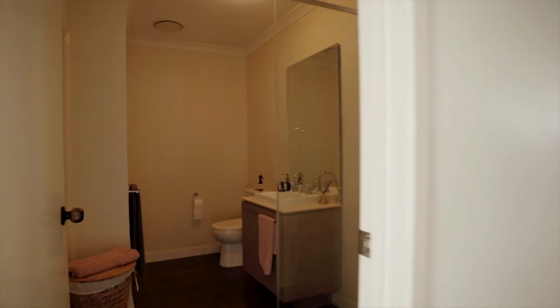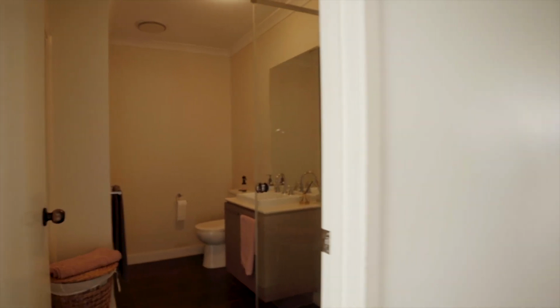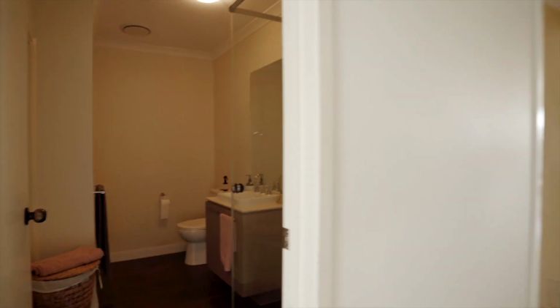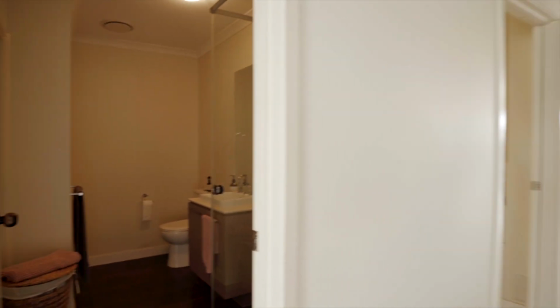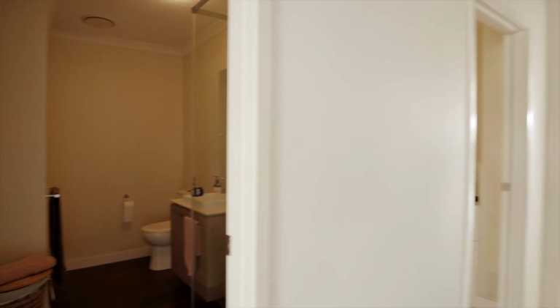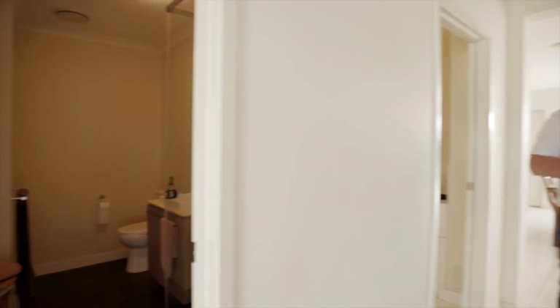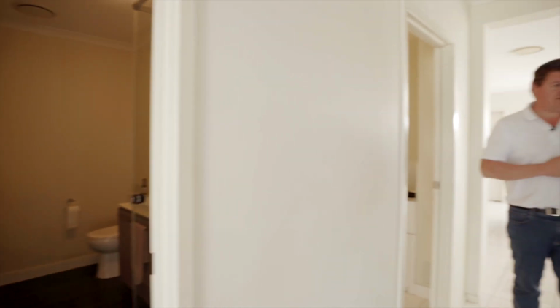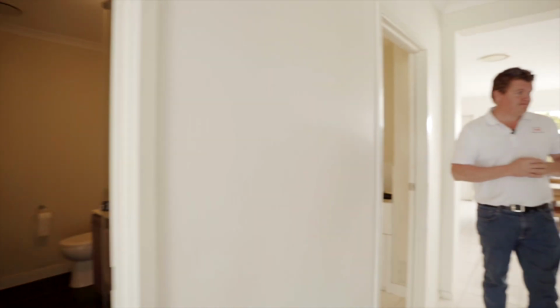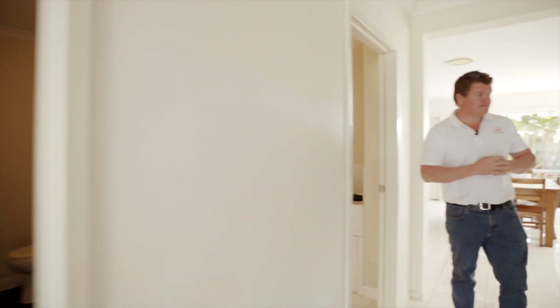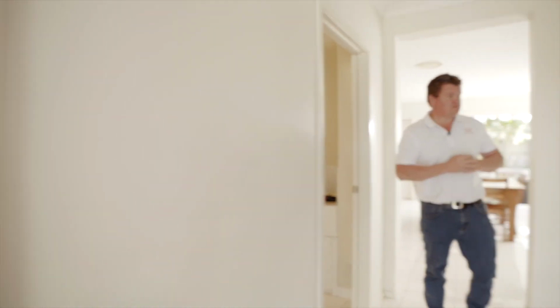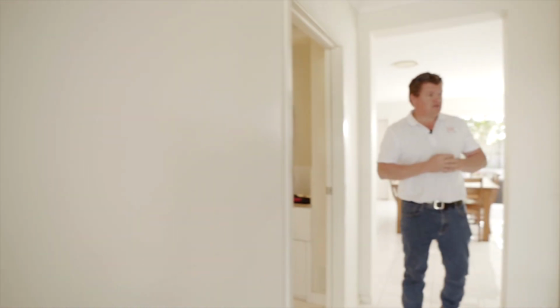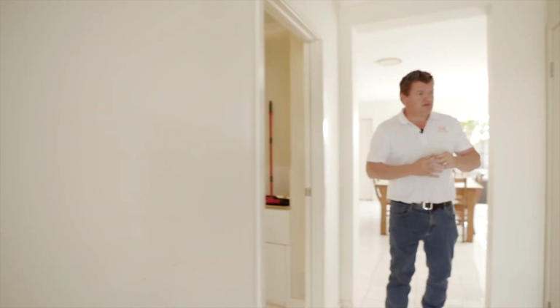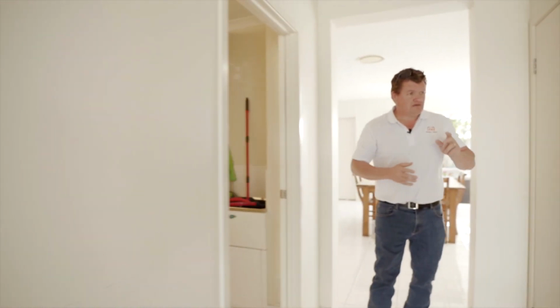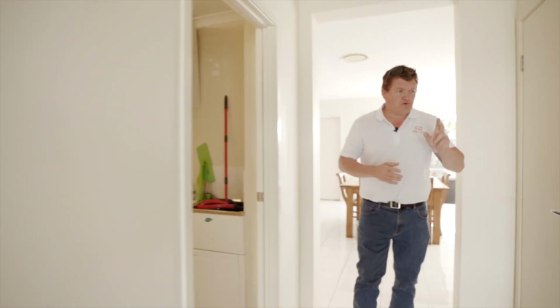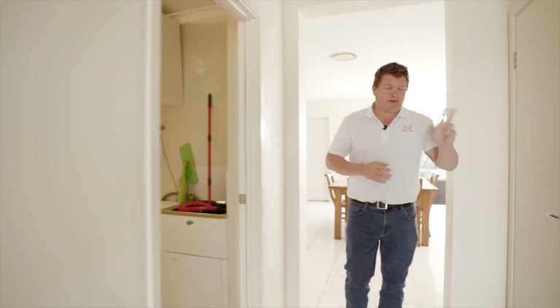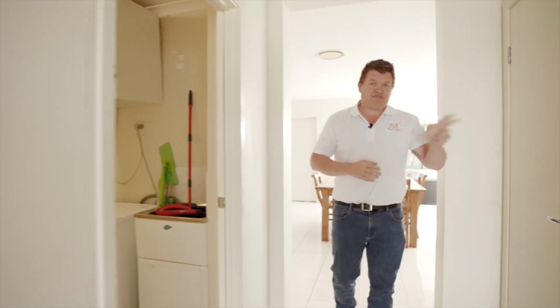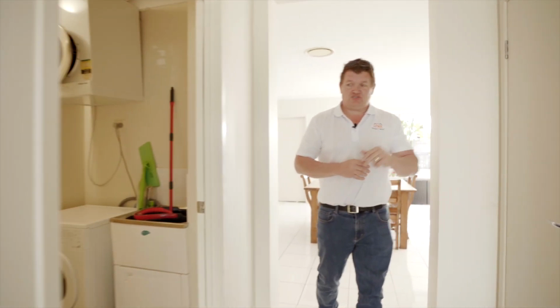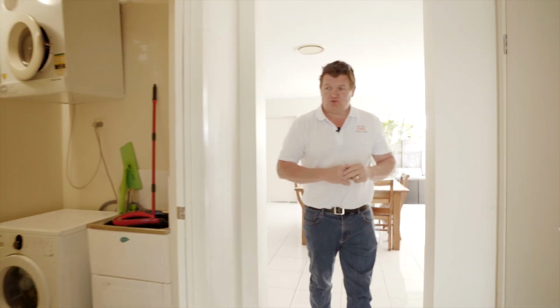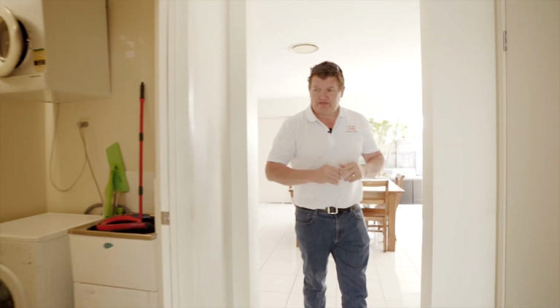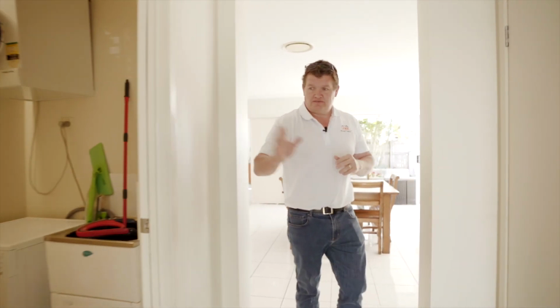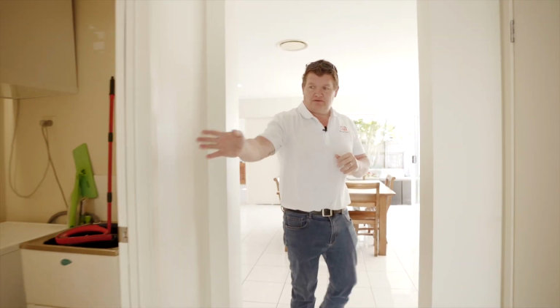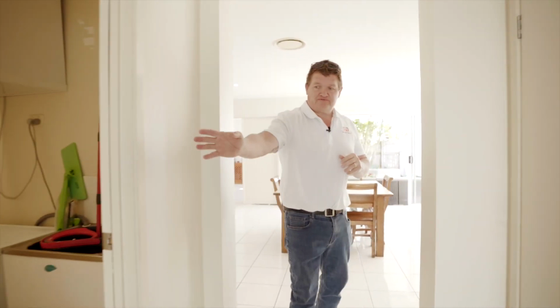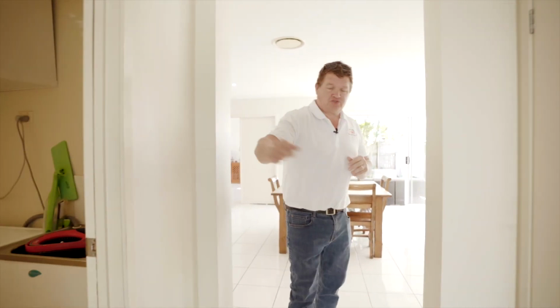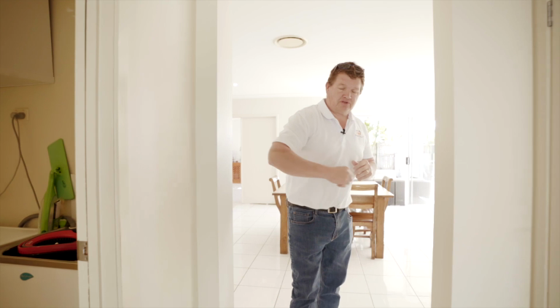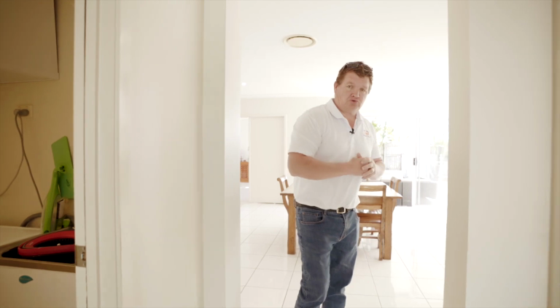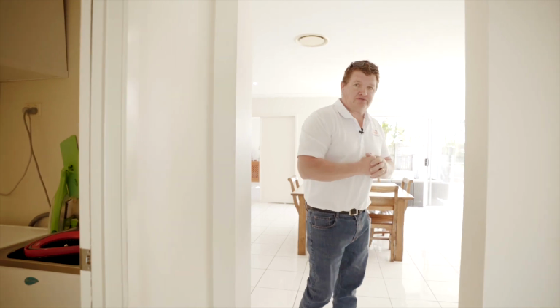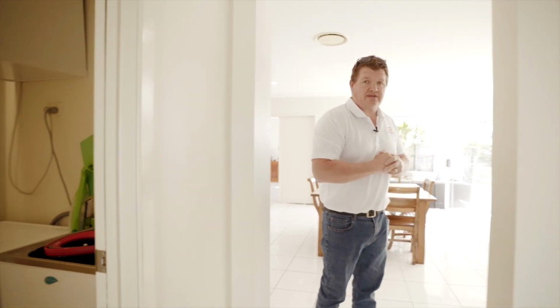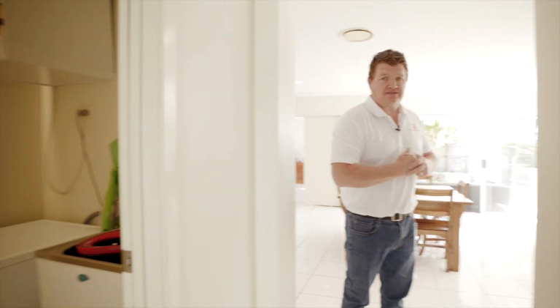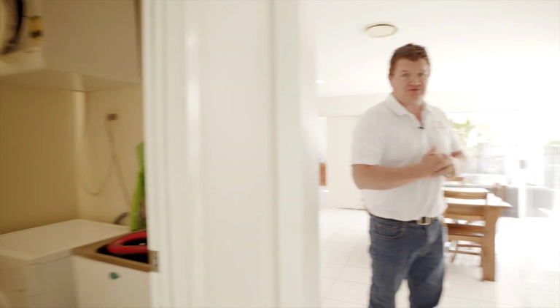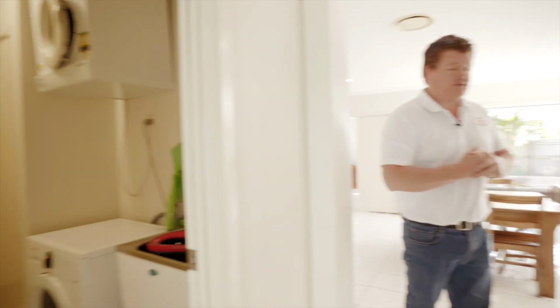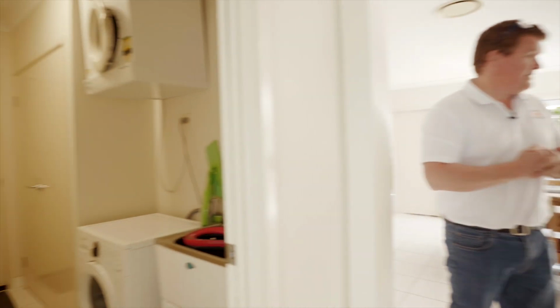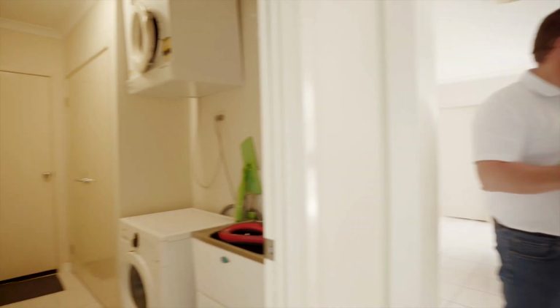Okay, so come on through. We'll go upstairs shortly — we've just got the laundry there that leads through to the garage.